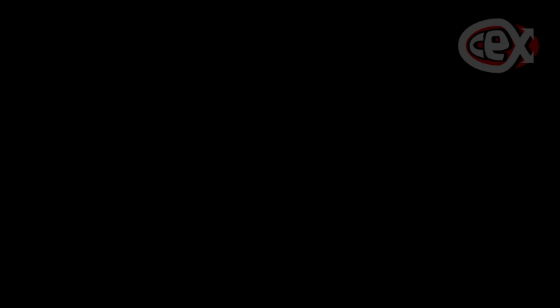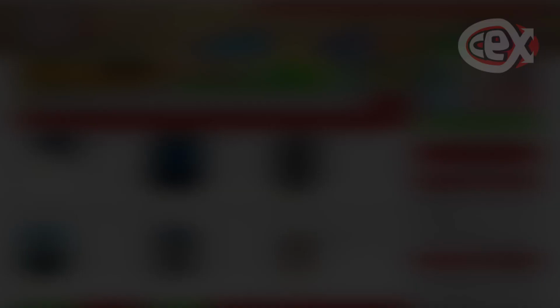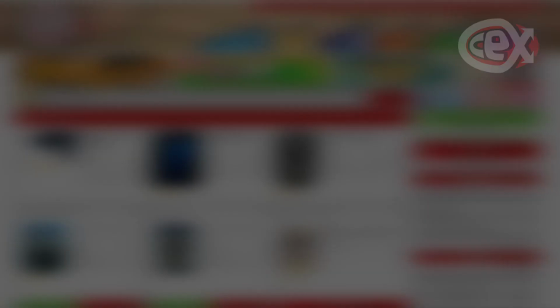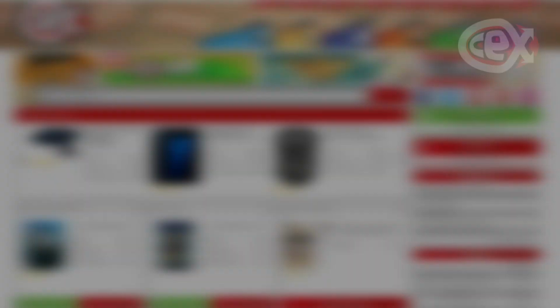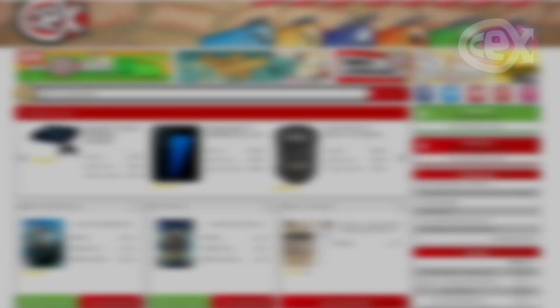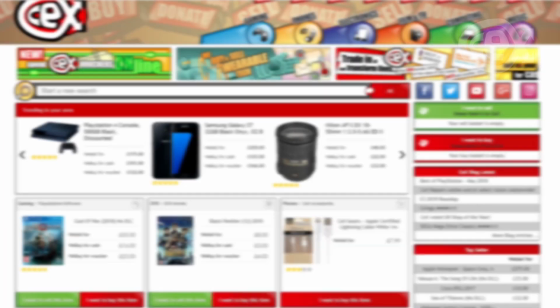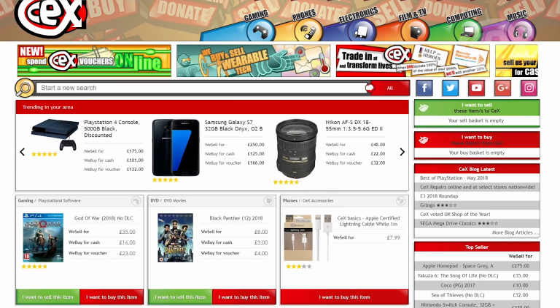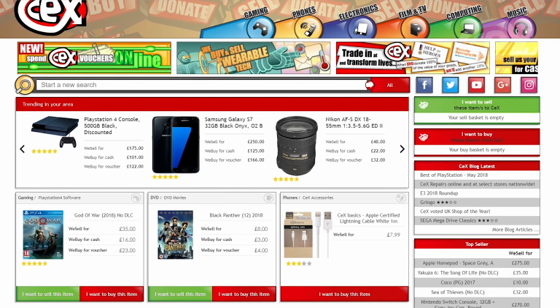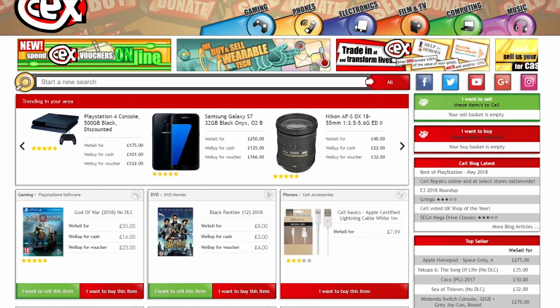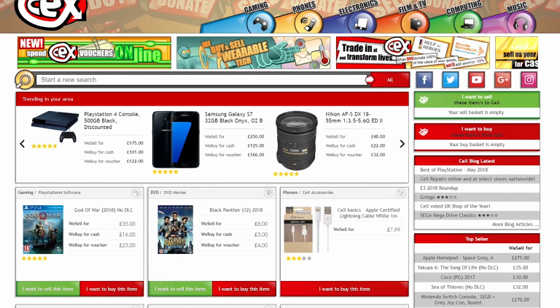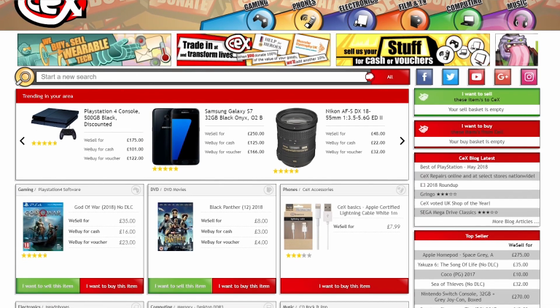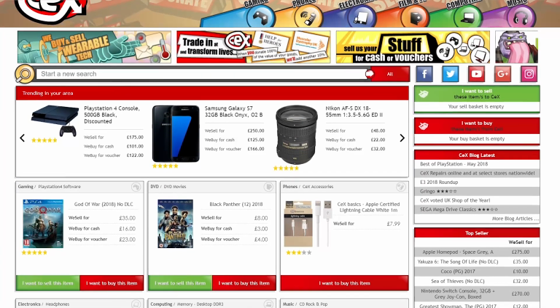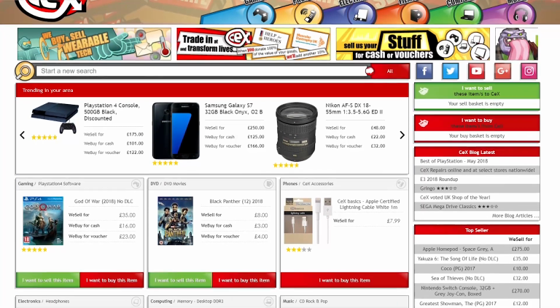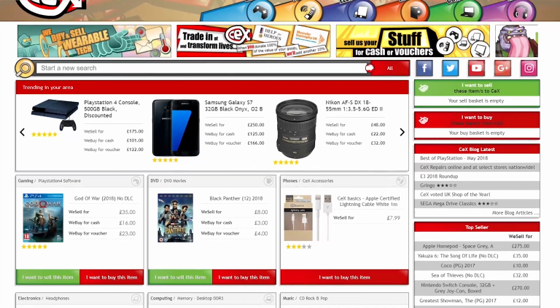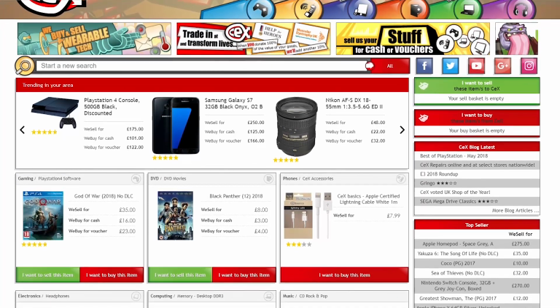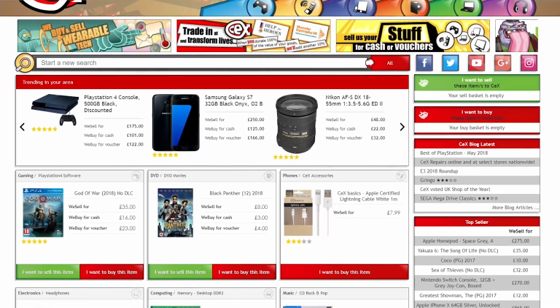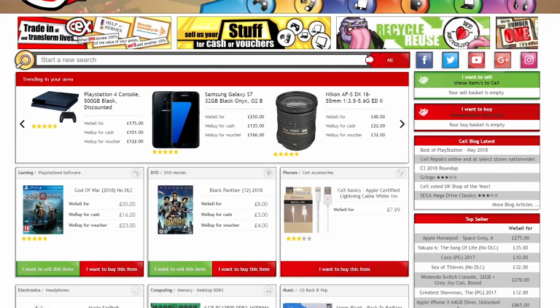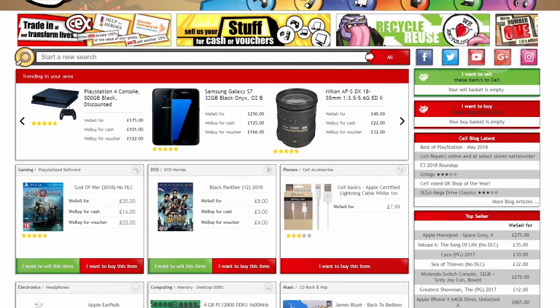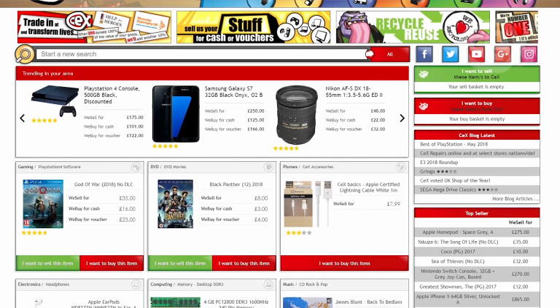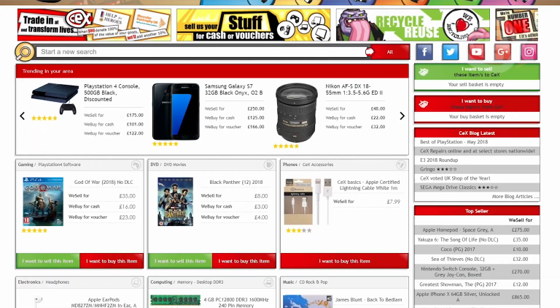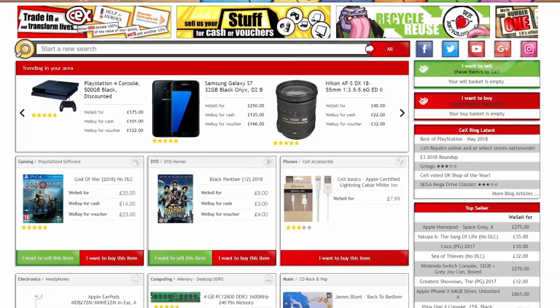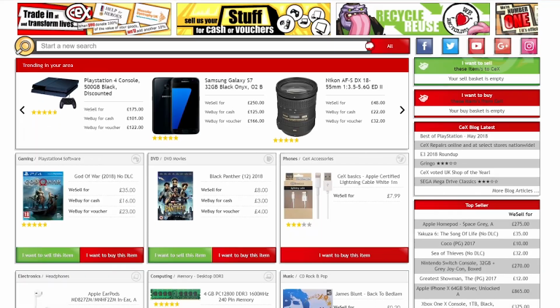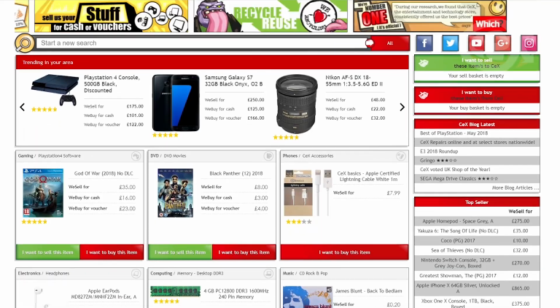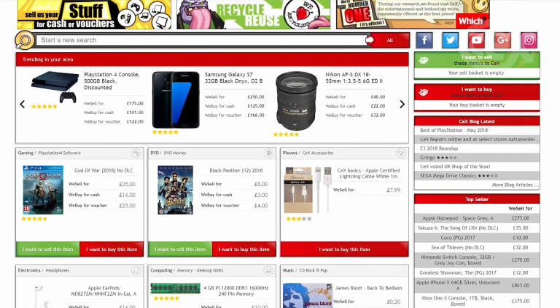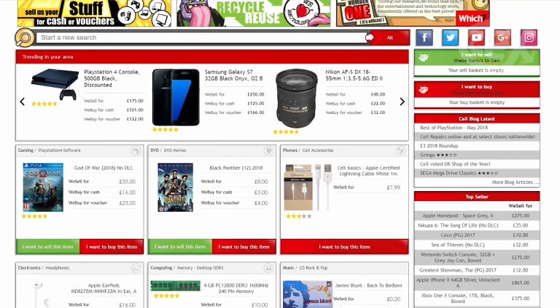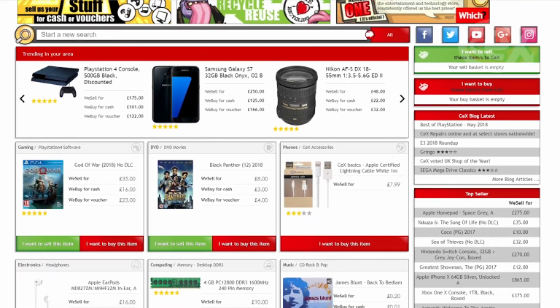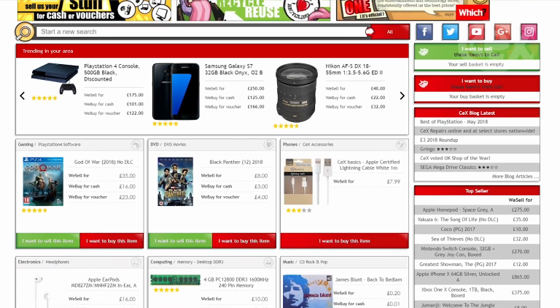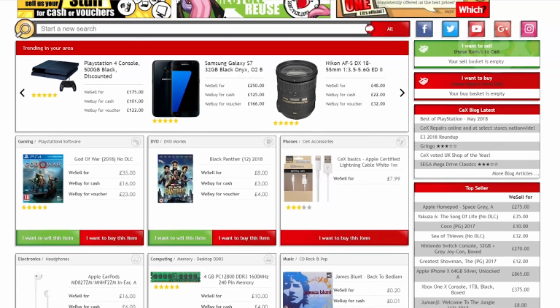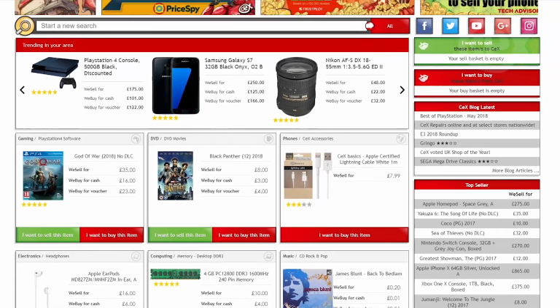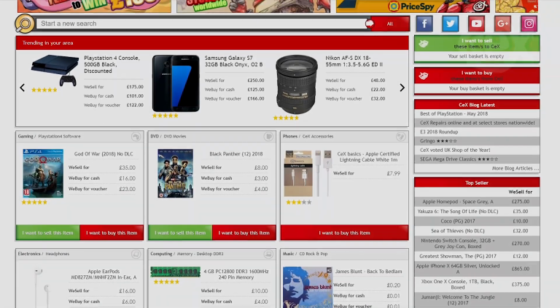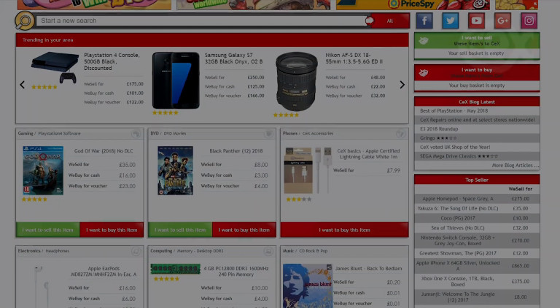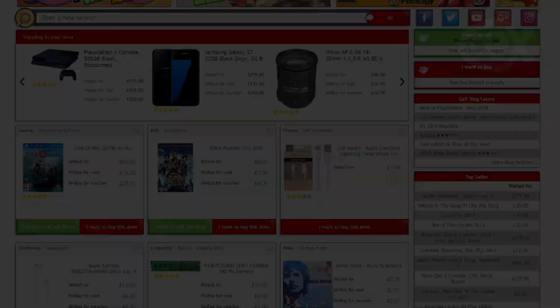If you're buying or selling — whether that be films, games, tech or phones — don't forget to check out the website at WeBuy.com.